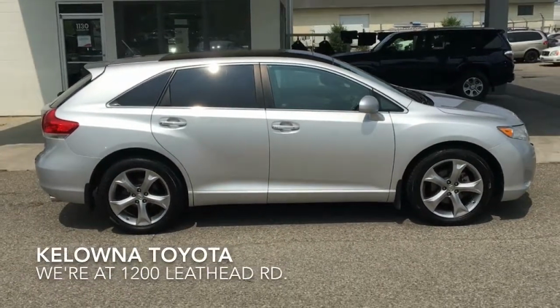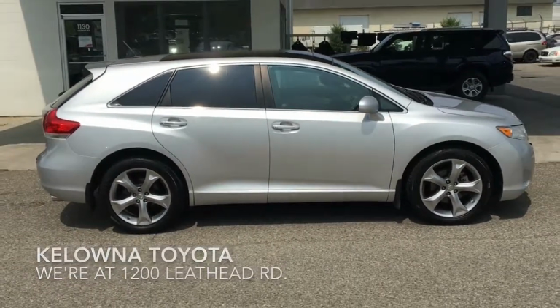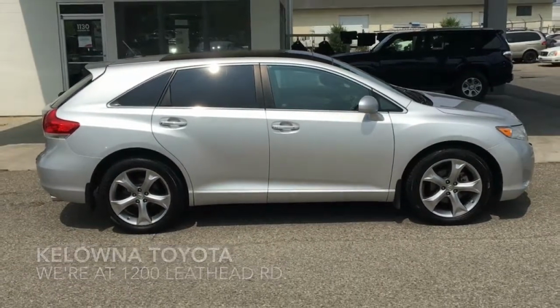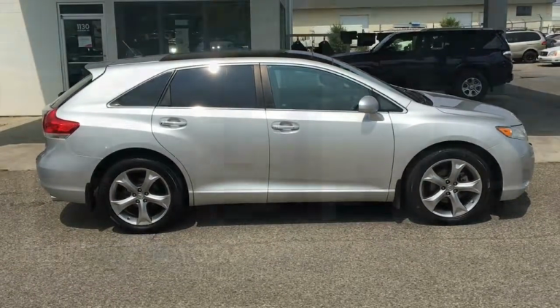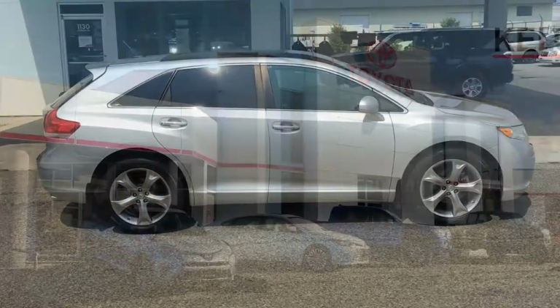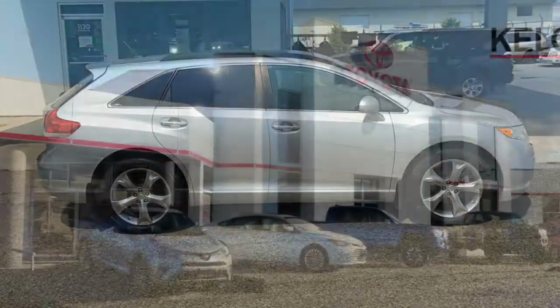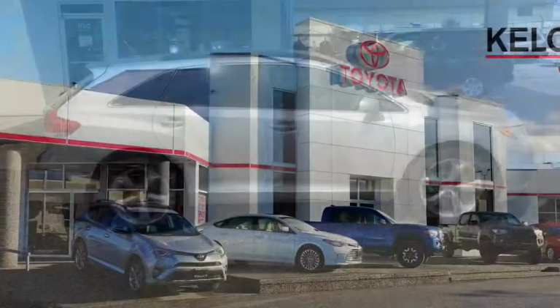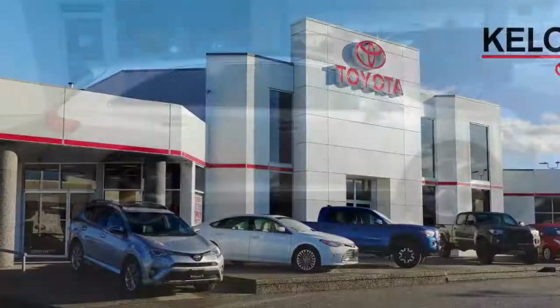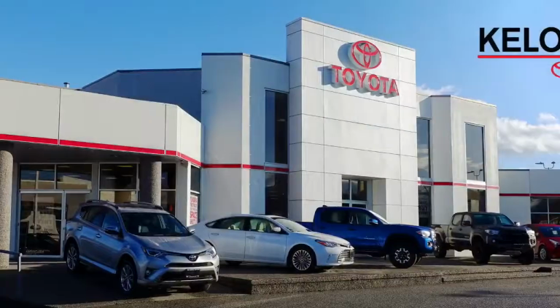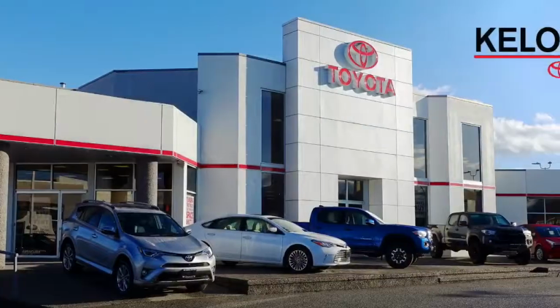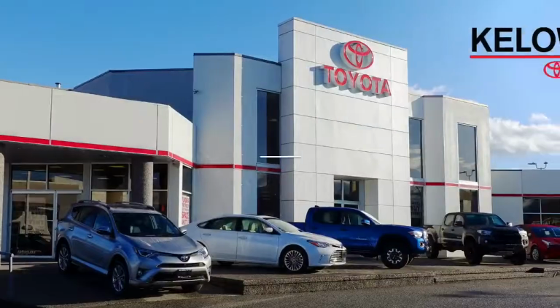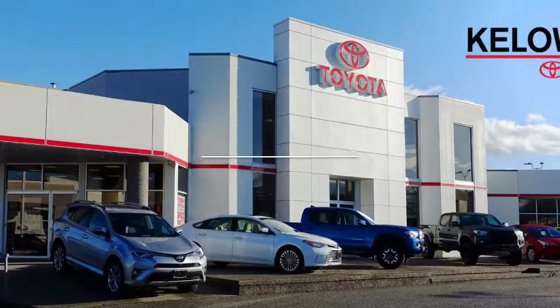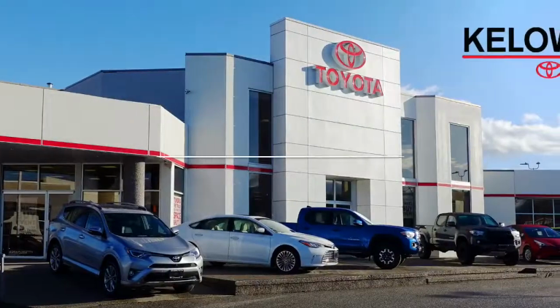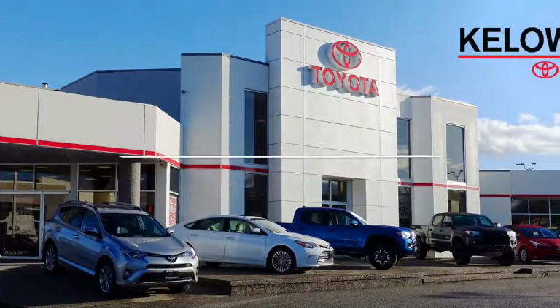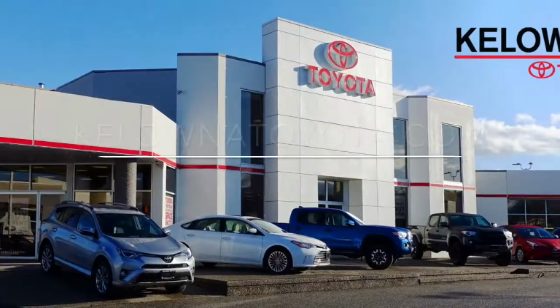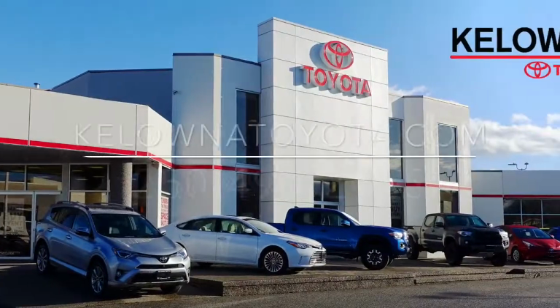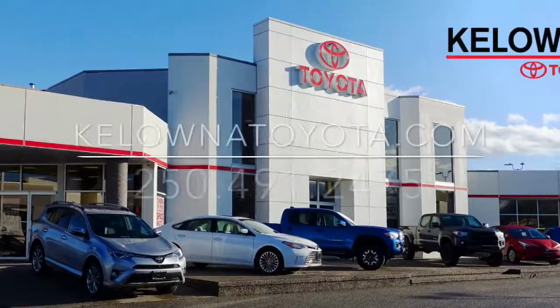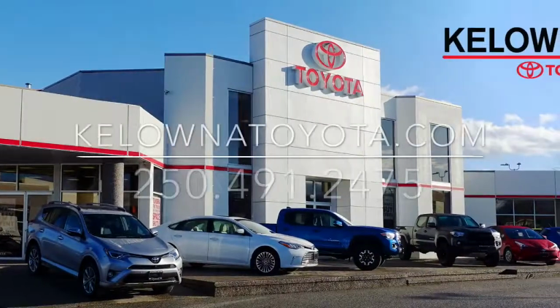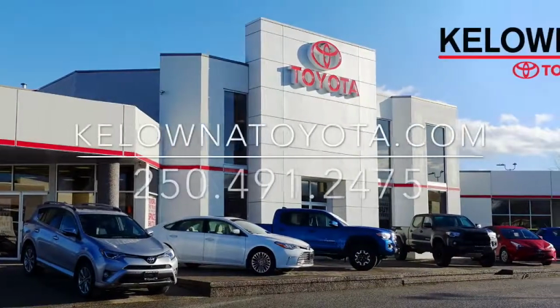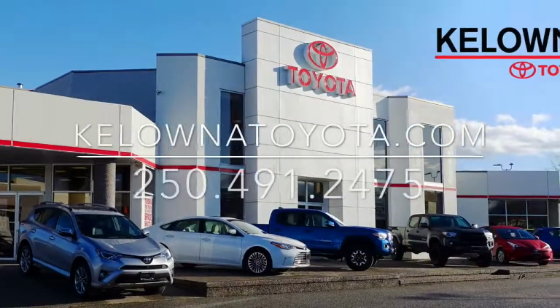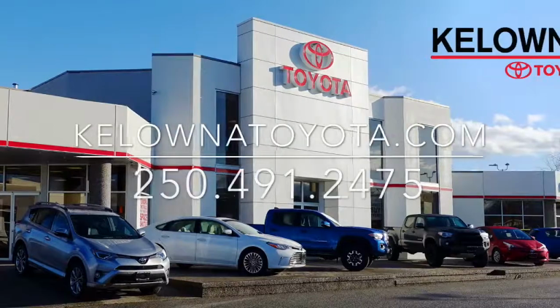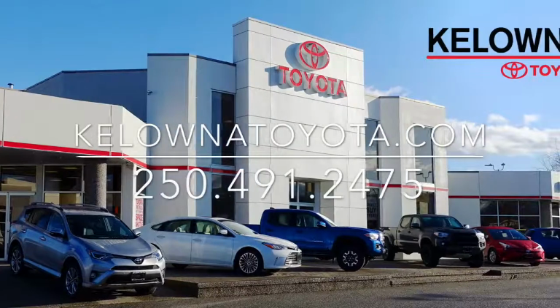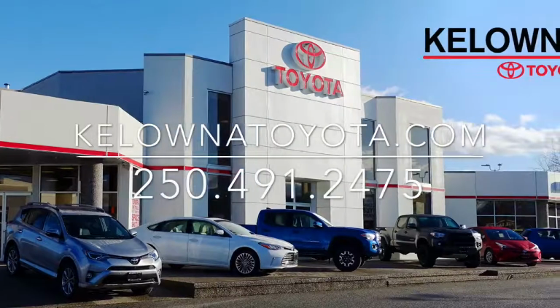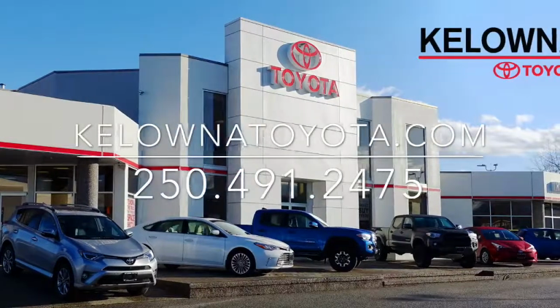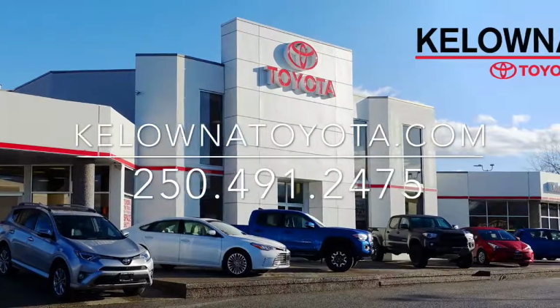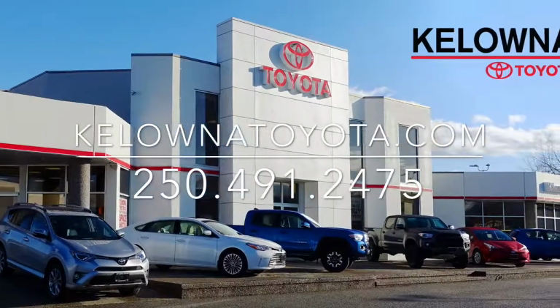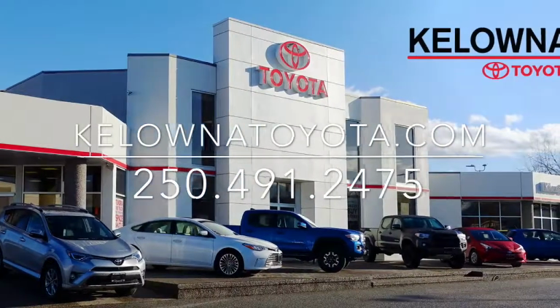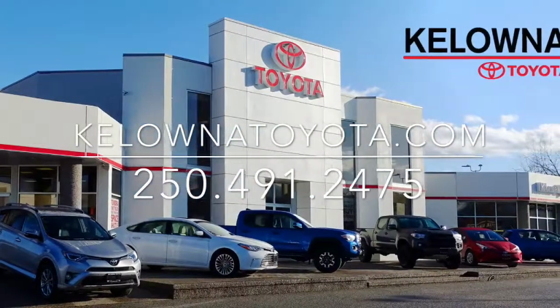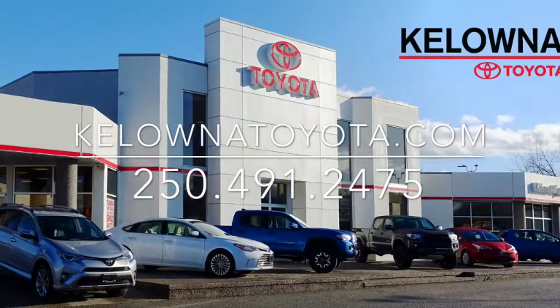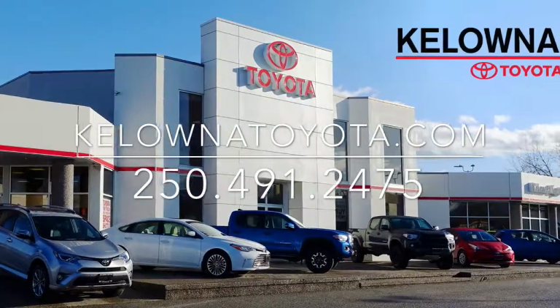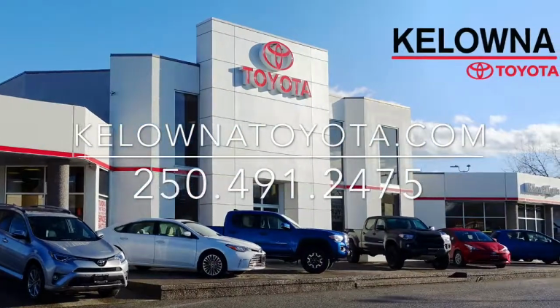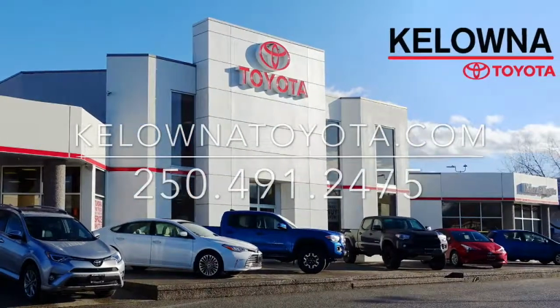Call today to book your test drive, or stop by for a look at 1200 ETH Head Road in Kelowna.